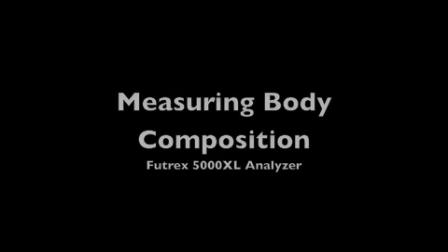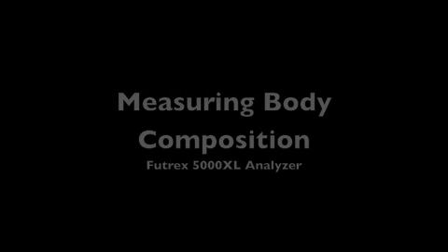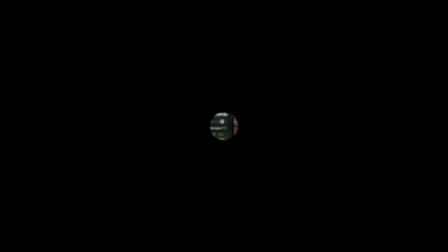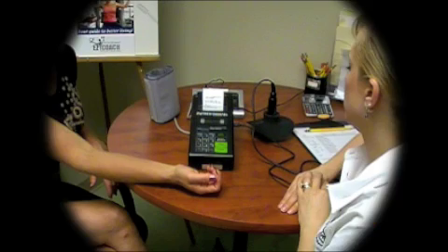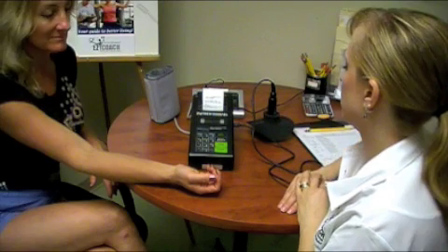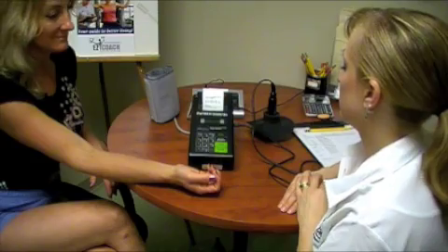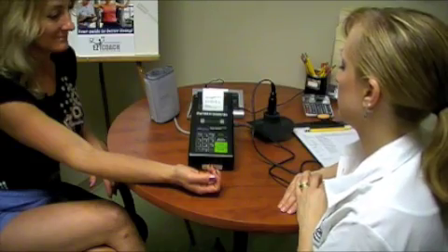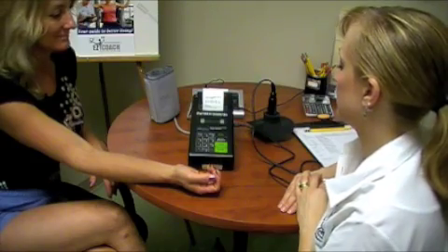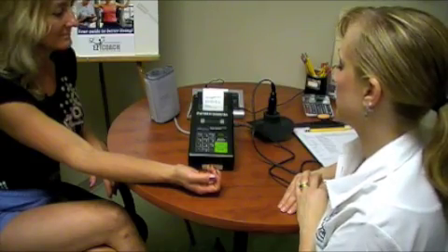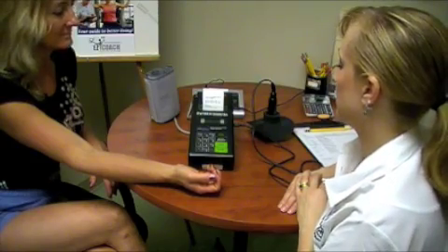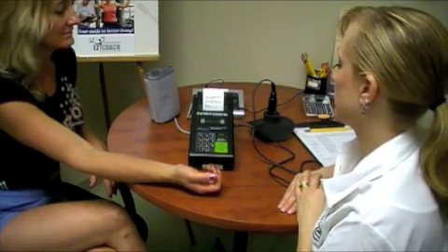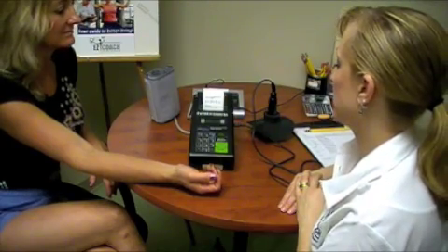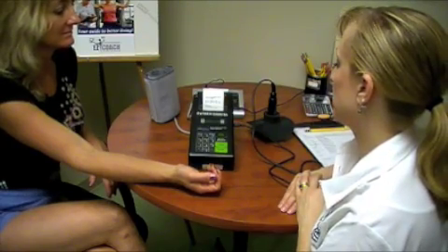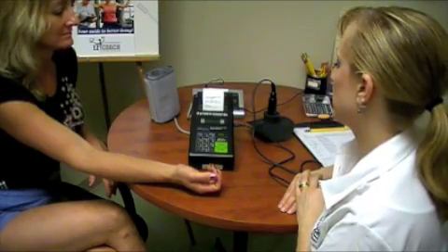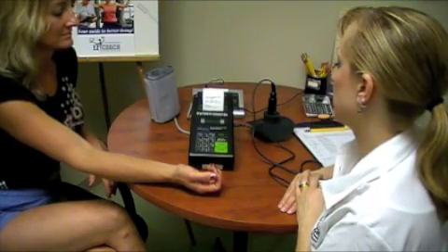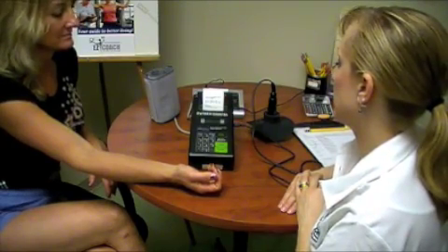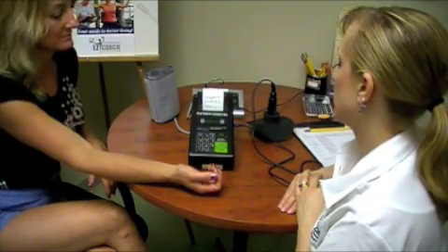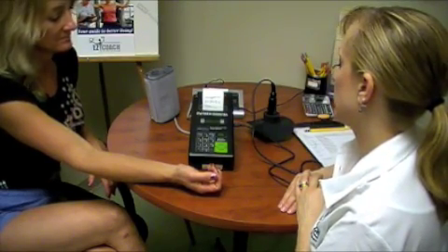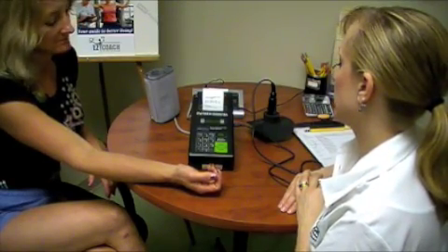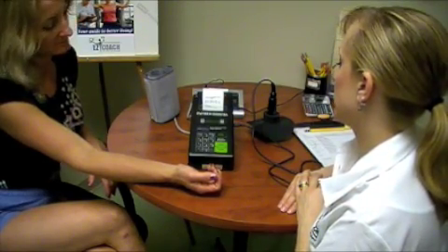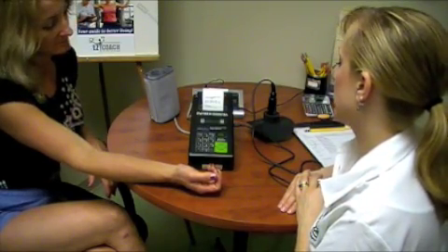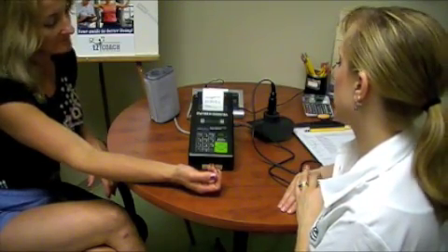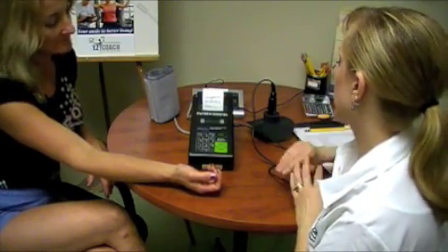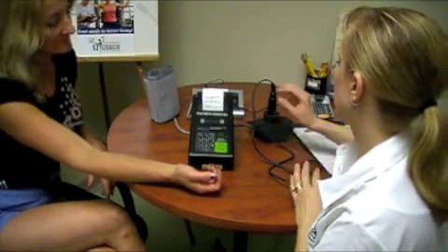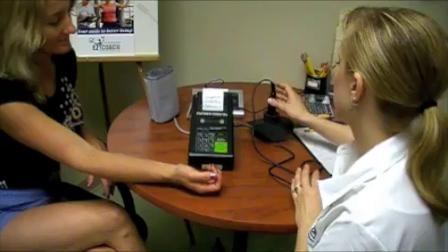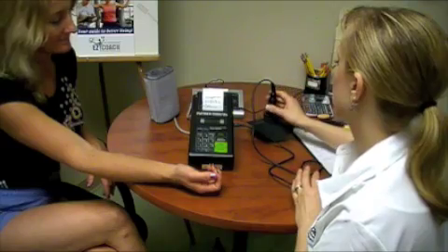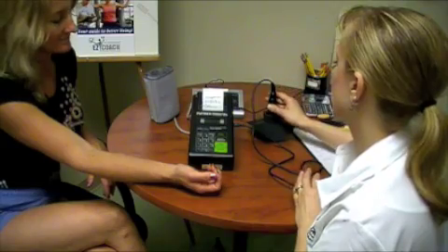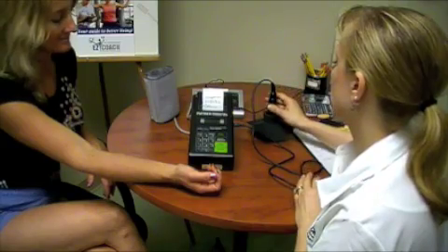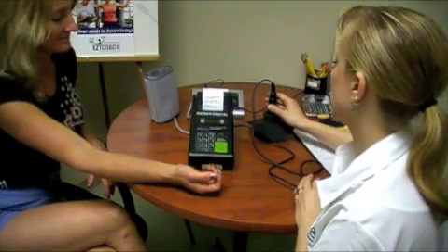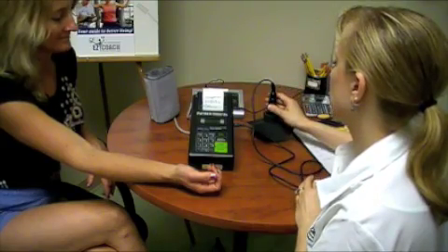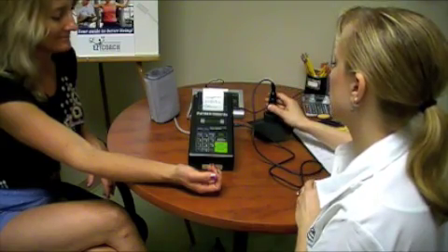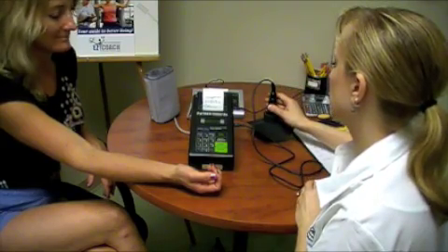Measure percentage of body fat using the Futrex Body Composition Analyzer.